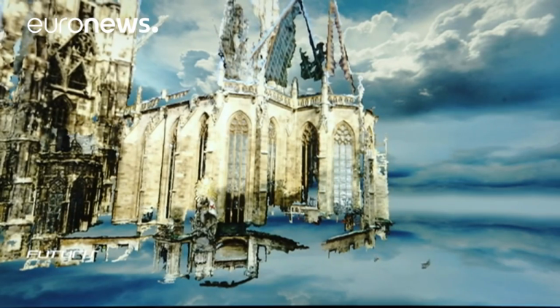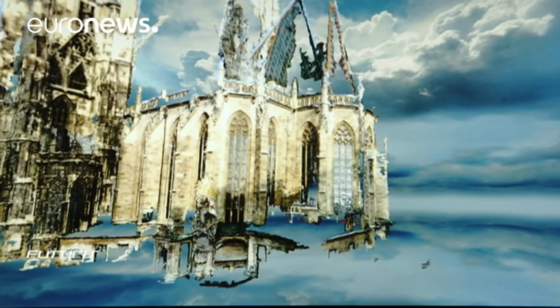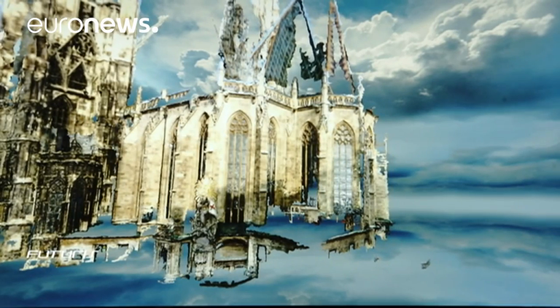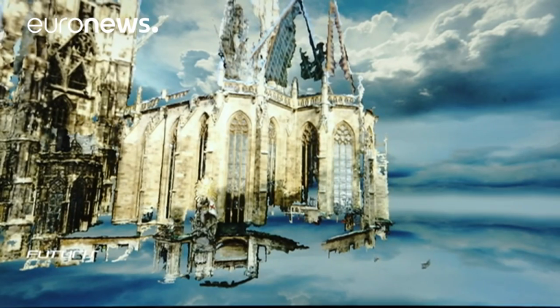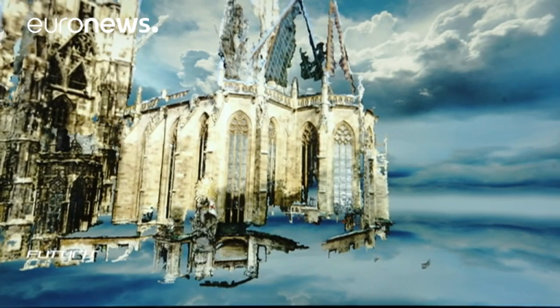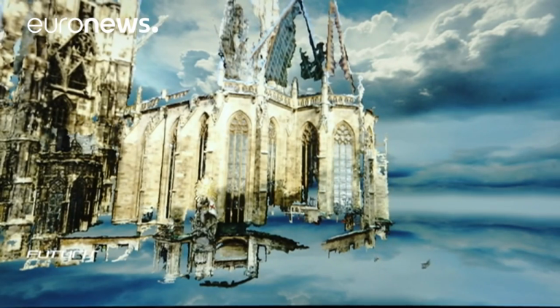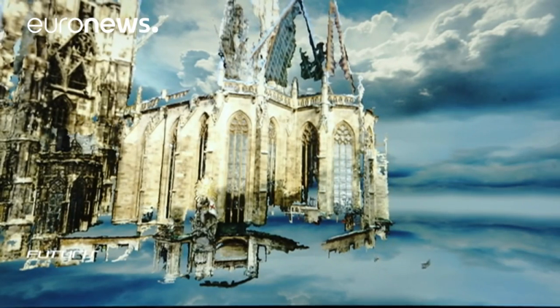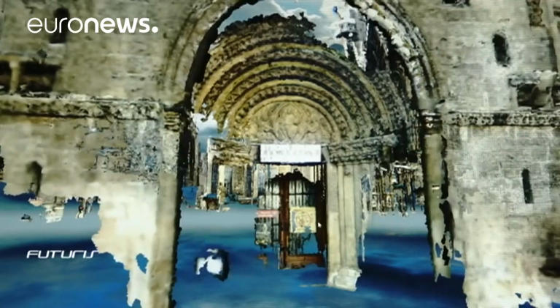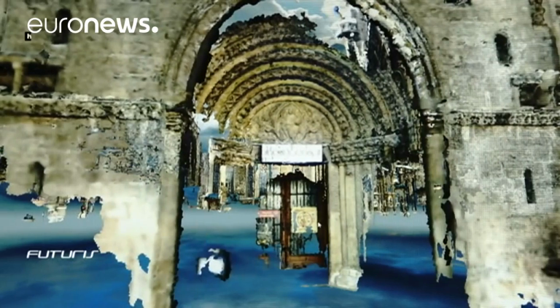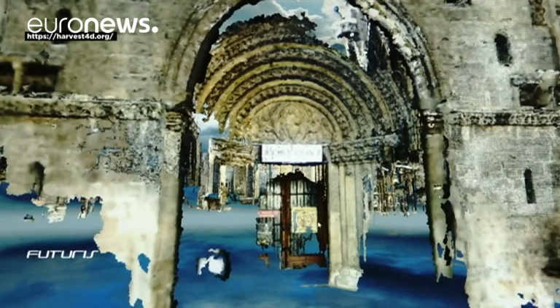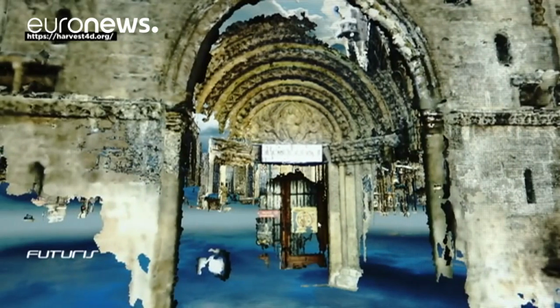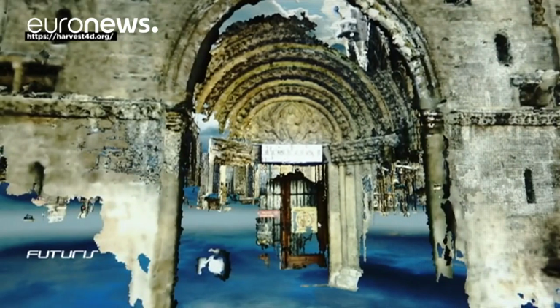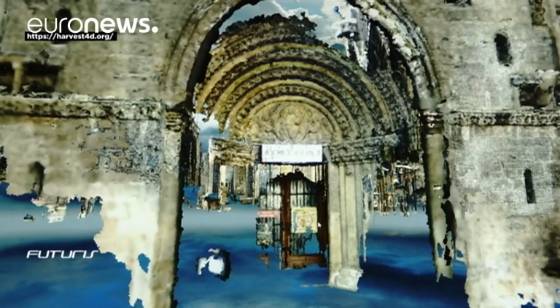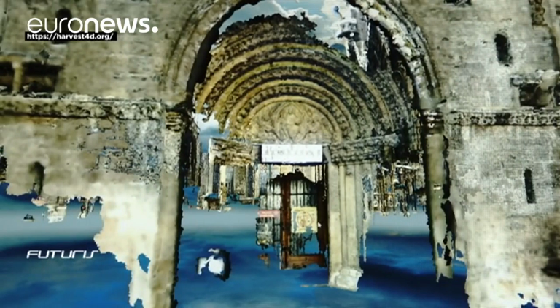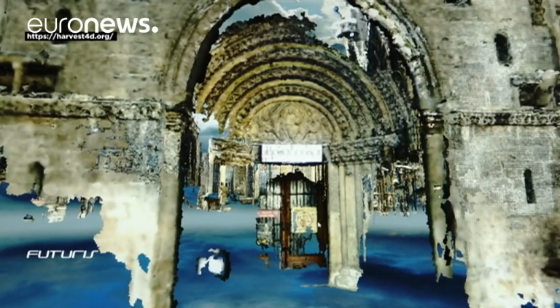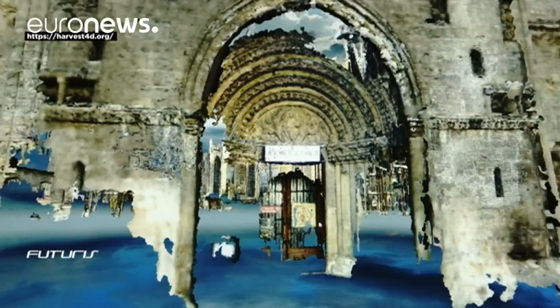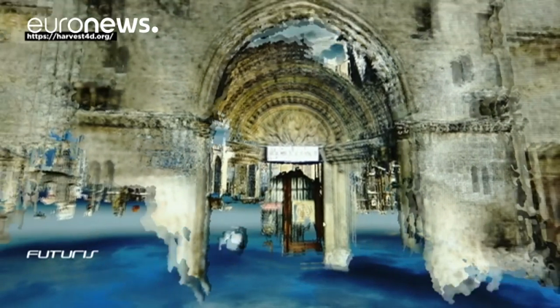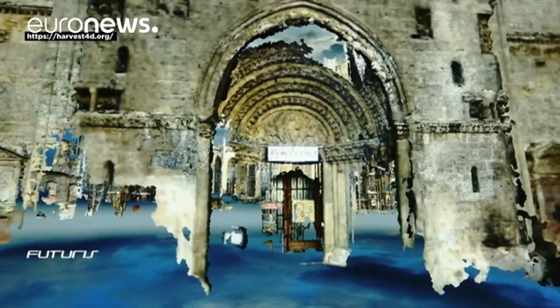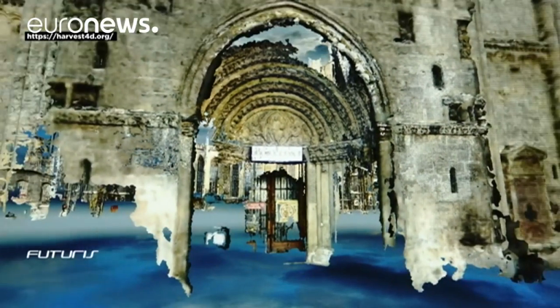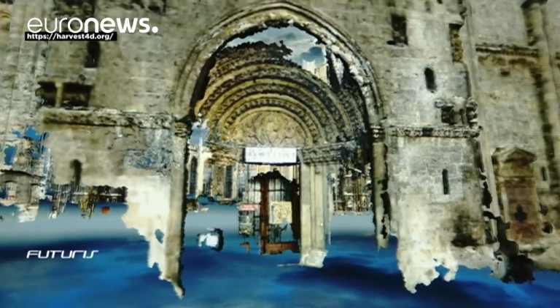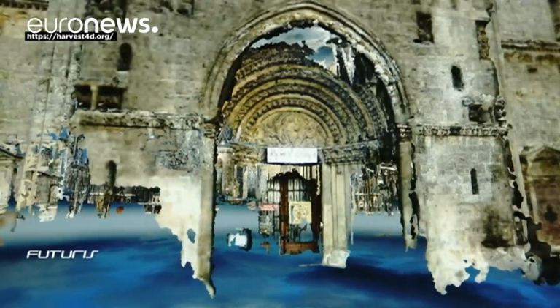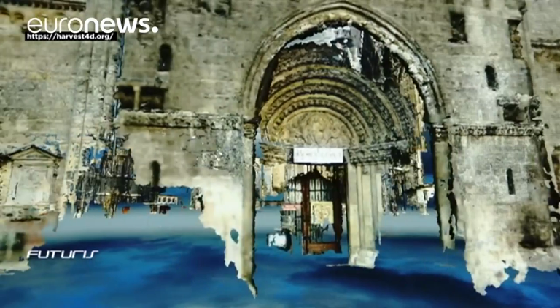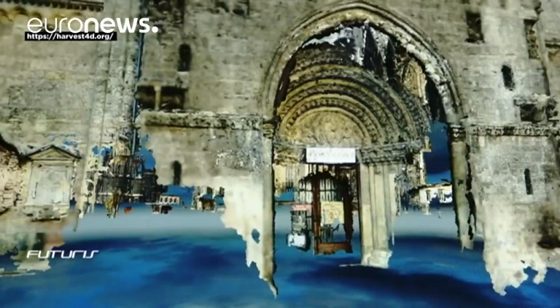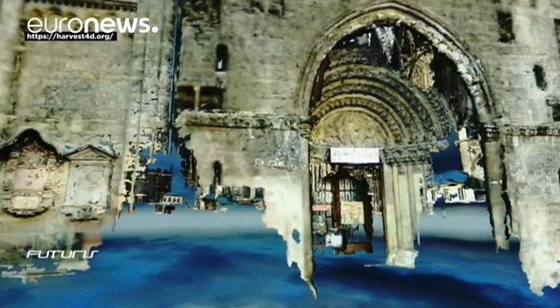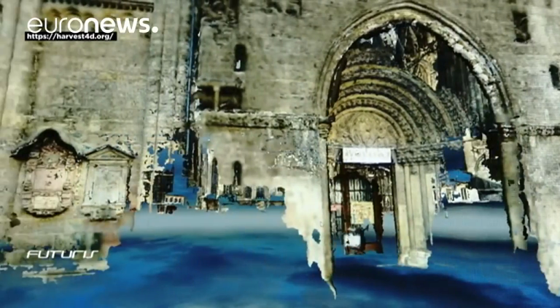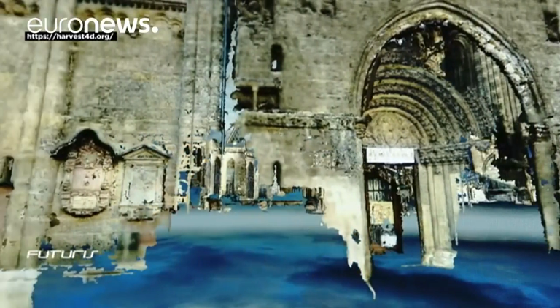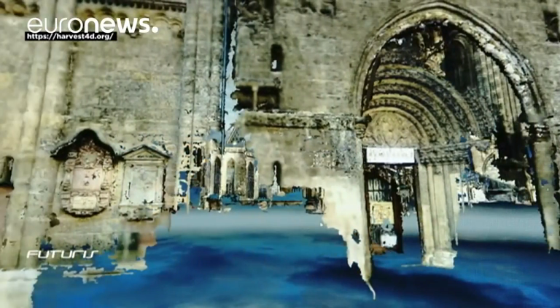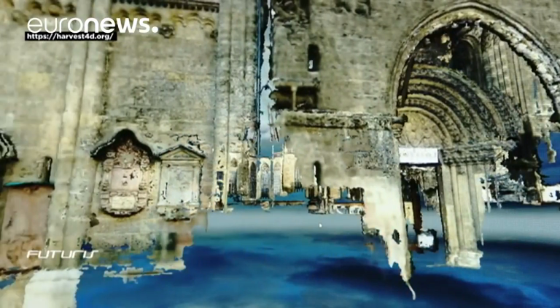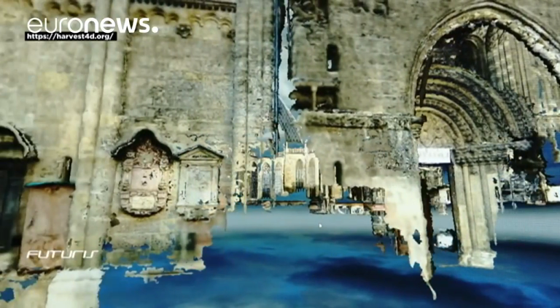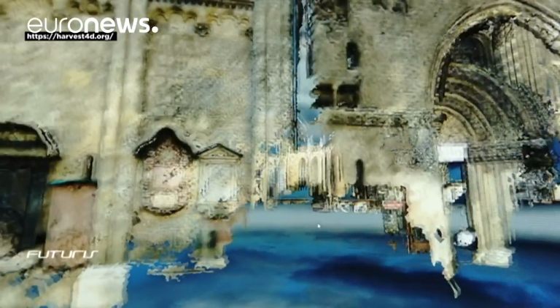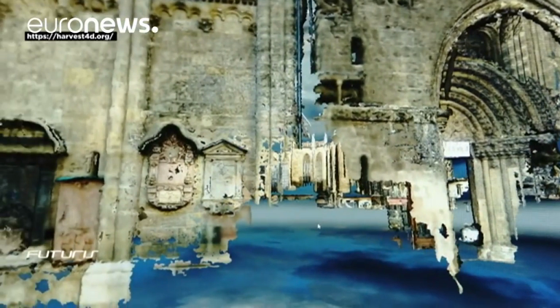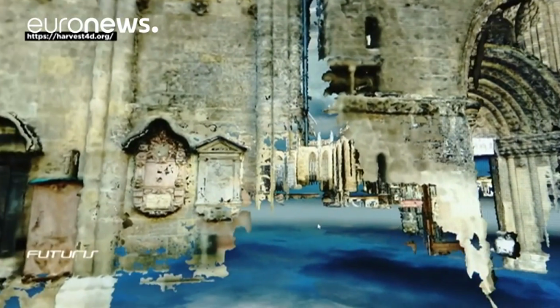Researchers hope their technology could become a market reality in less than five years.